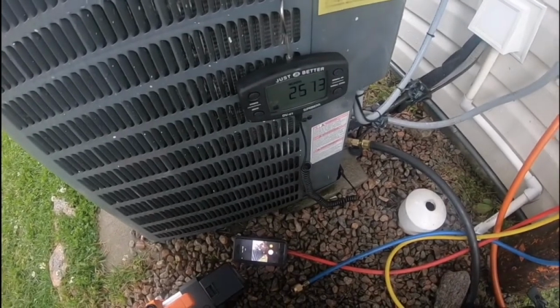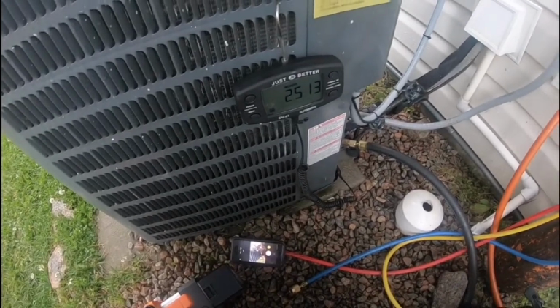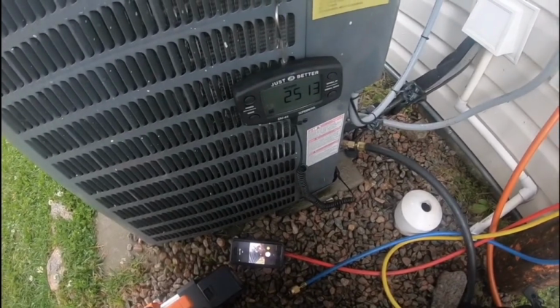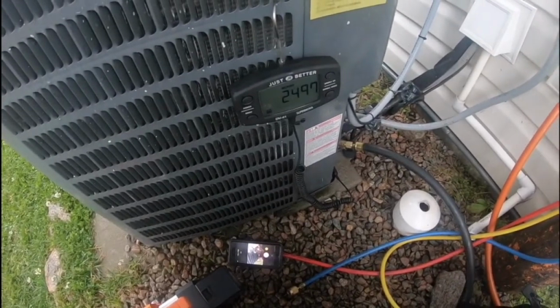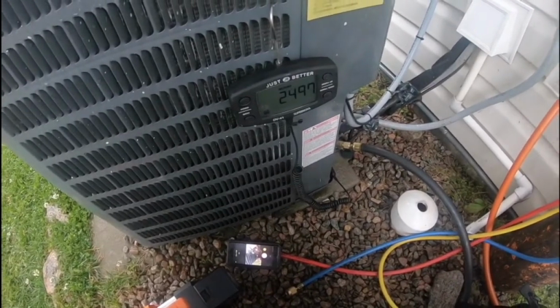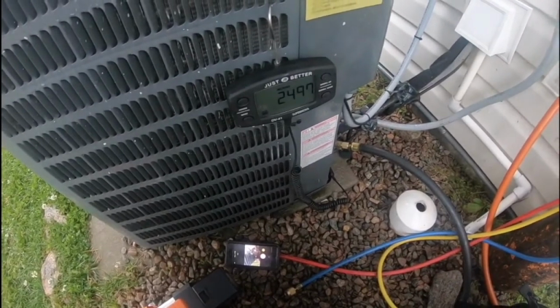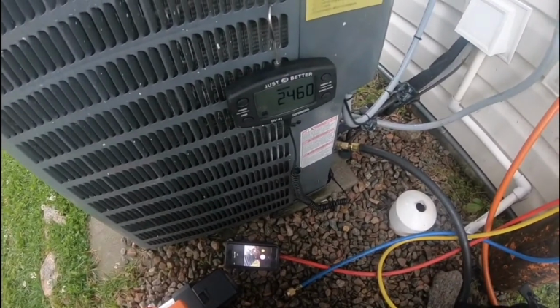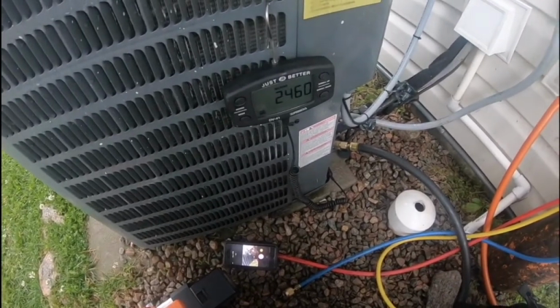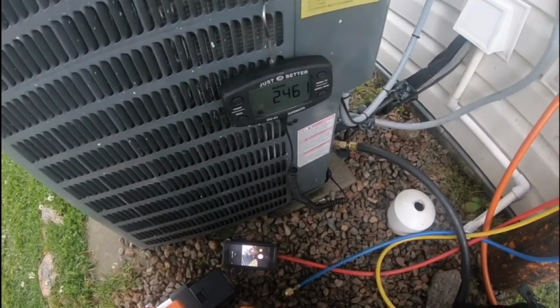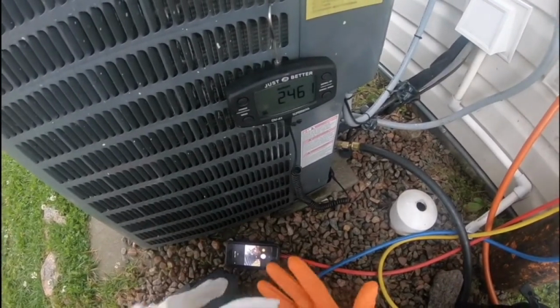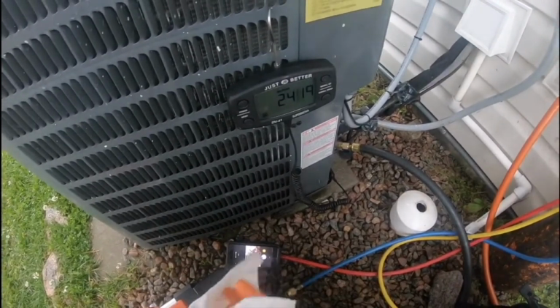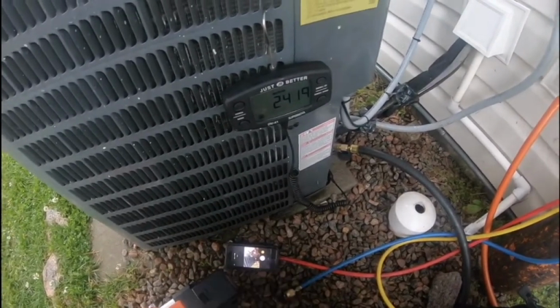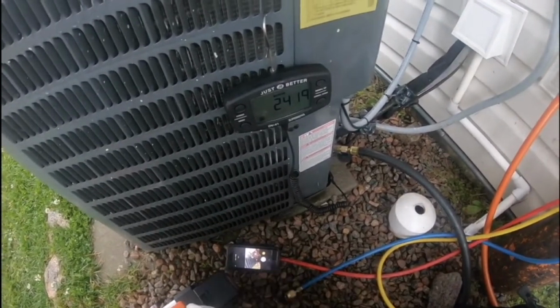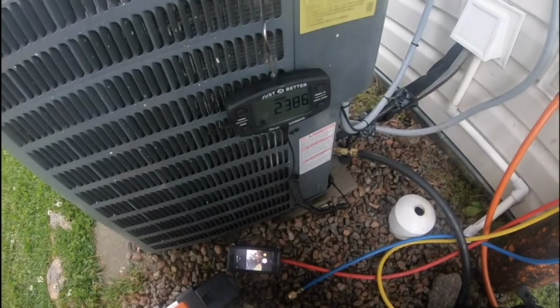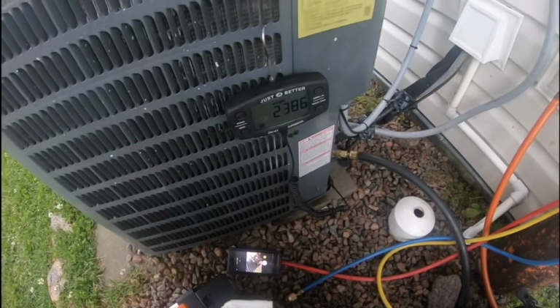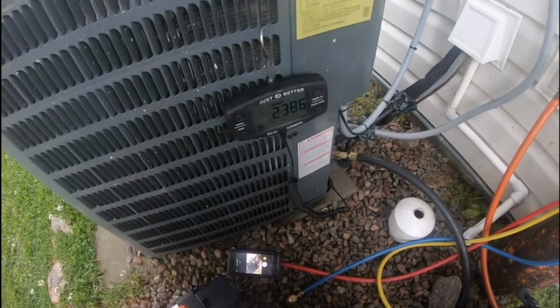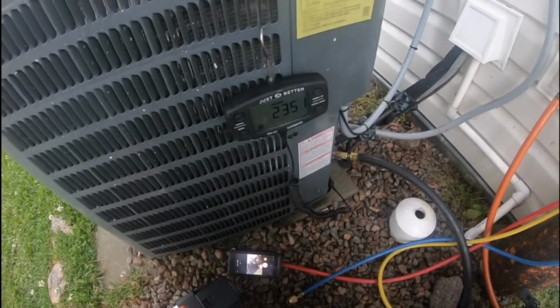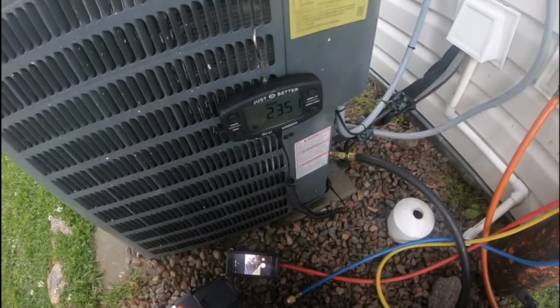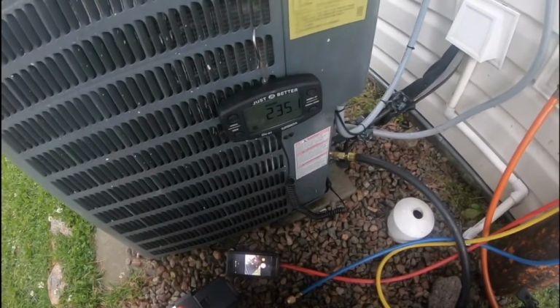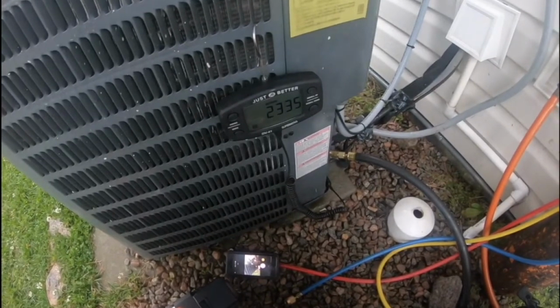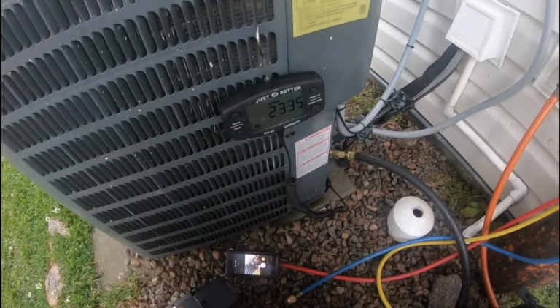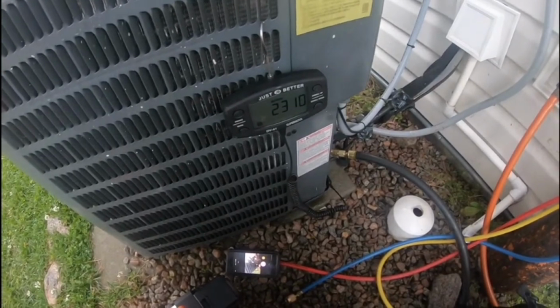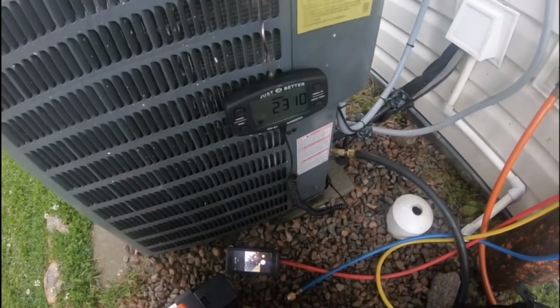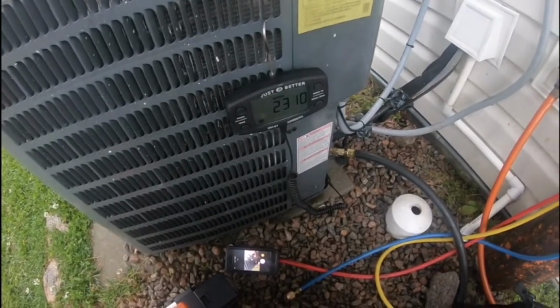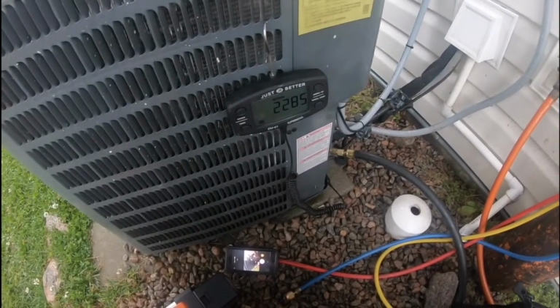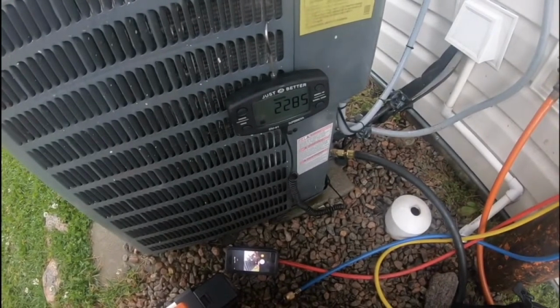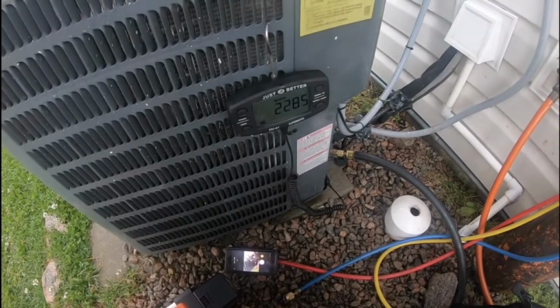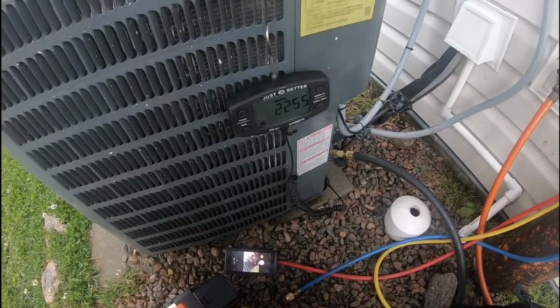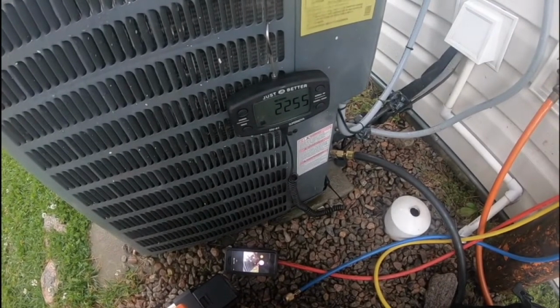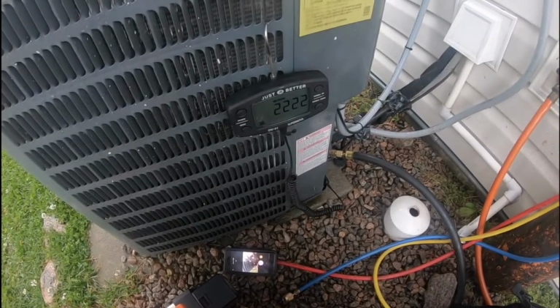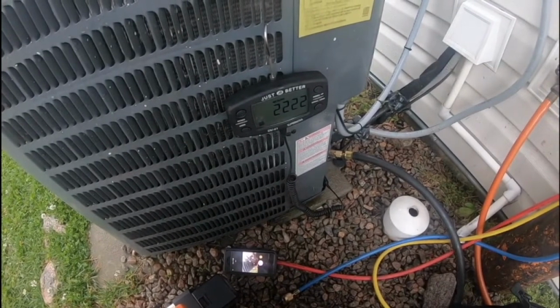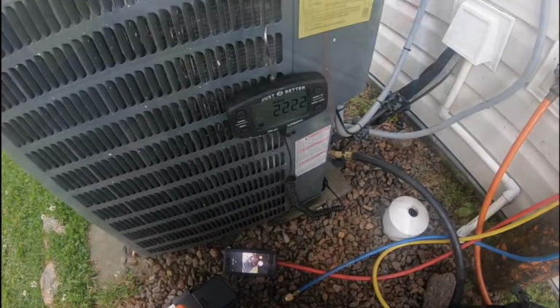I'm going to let the timer go. I have to go back up in the attic — I'll be back.